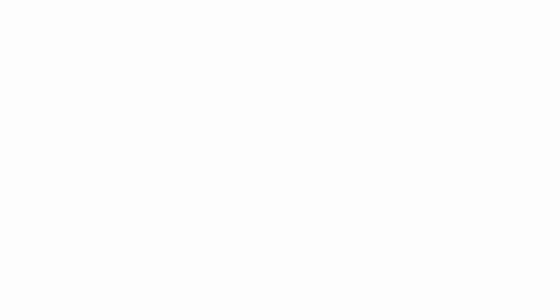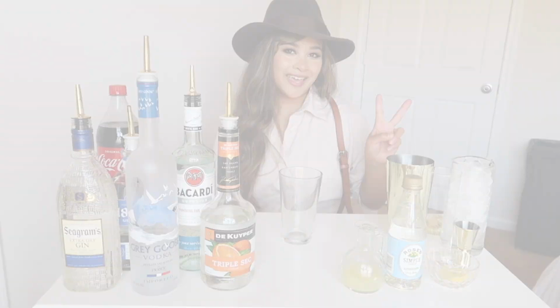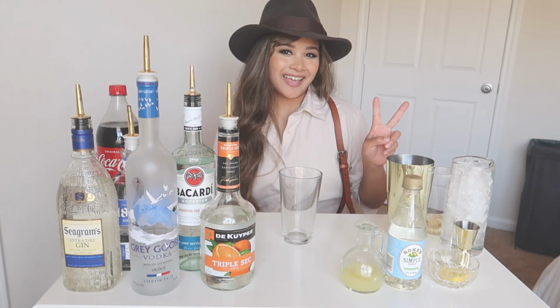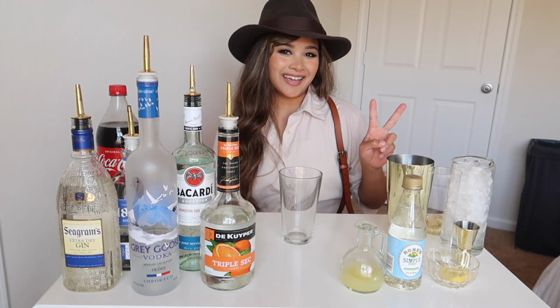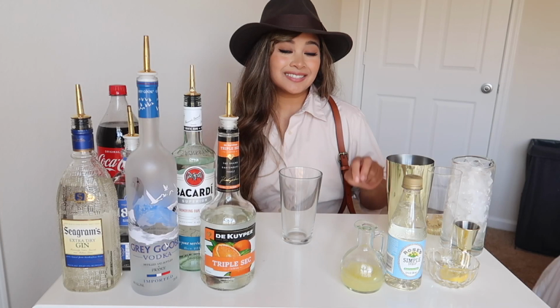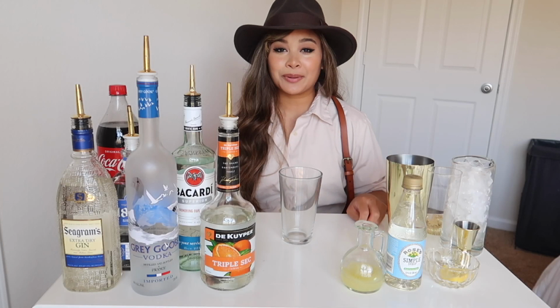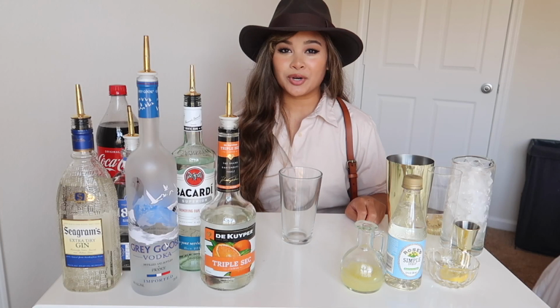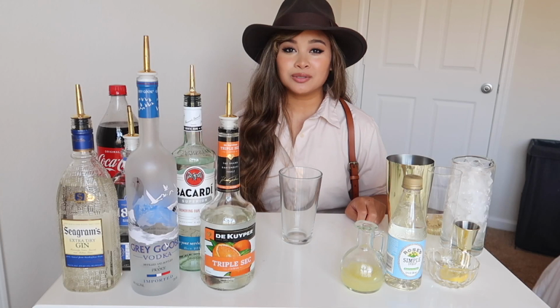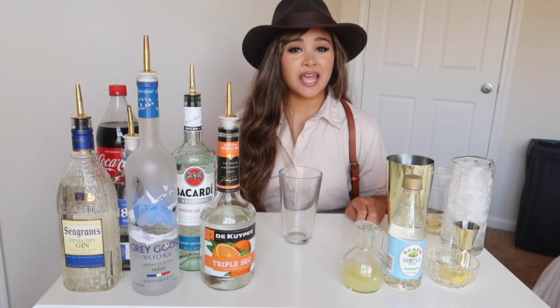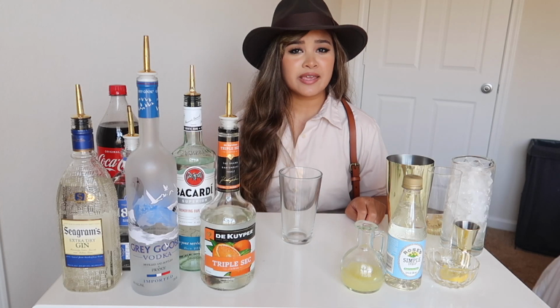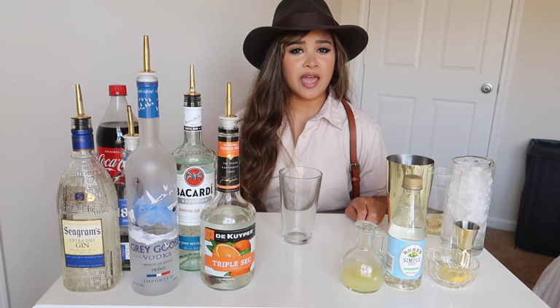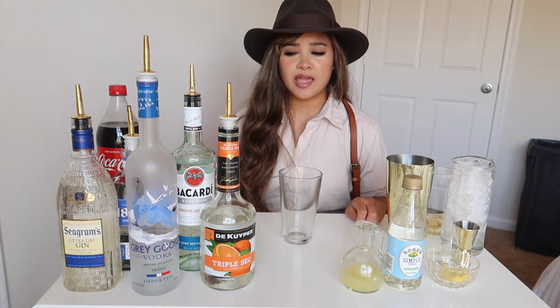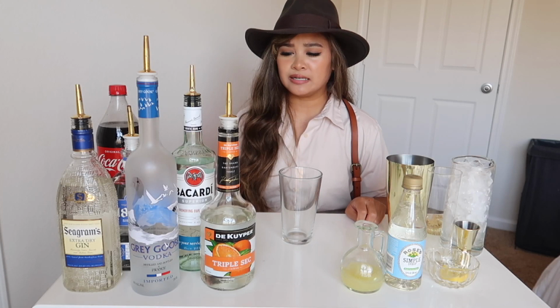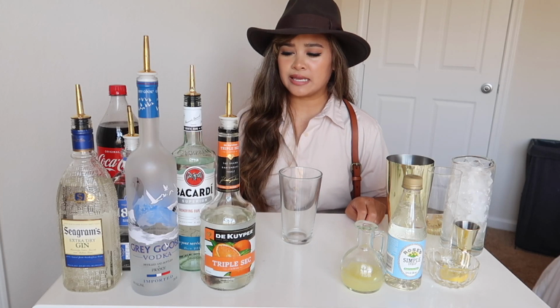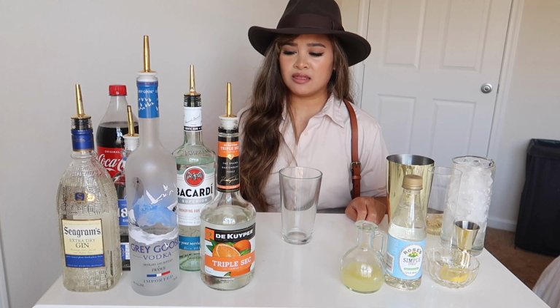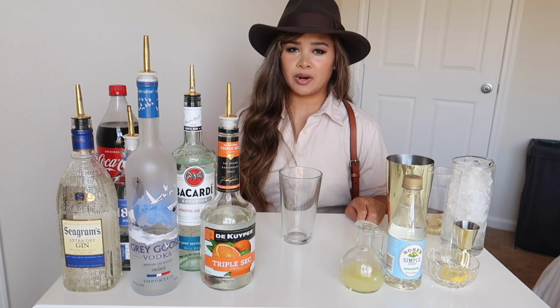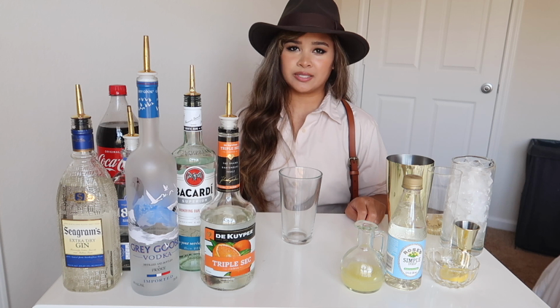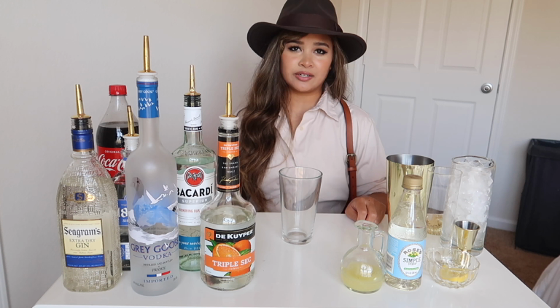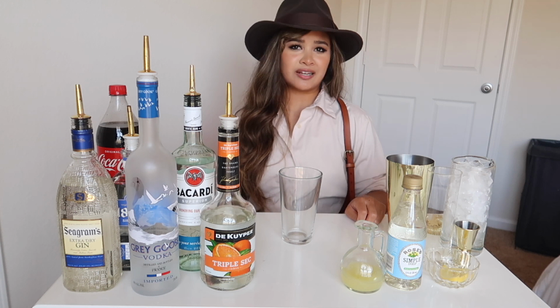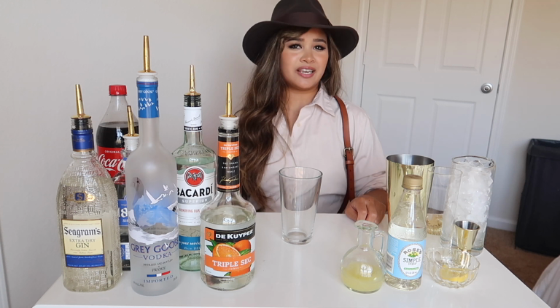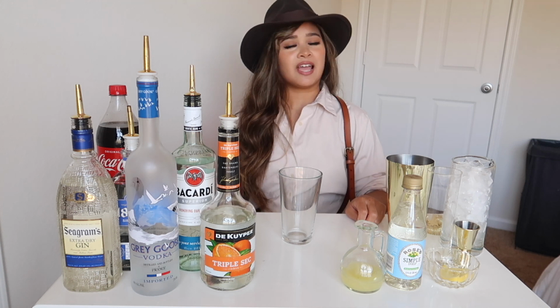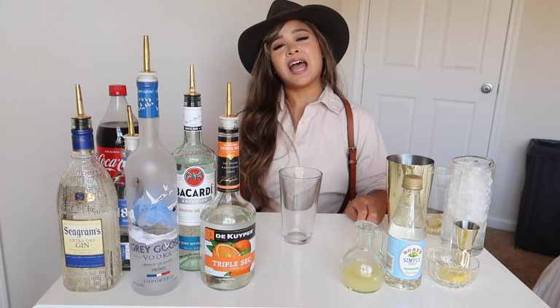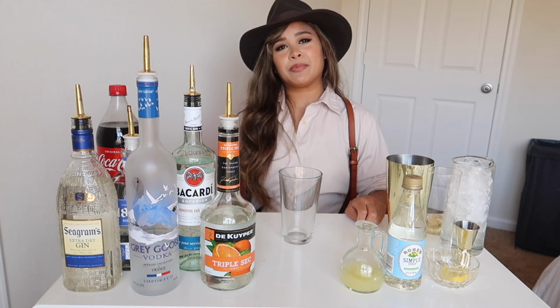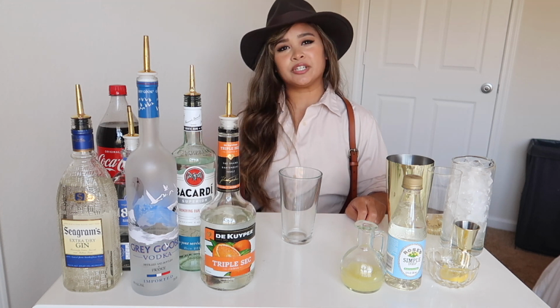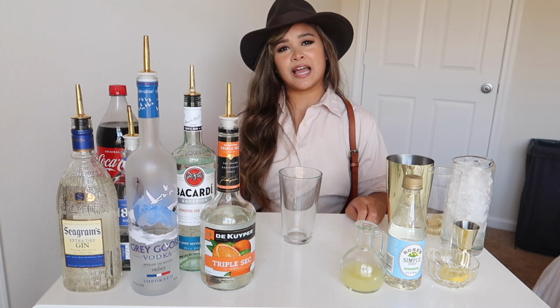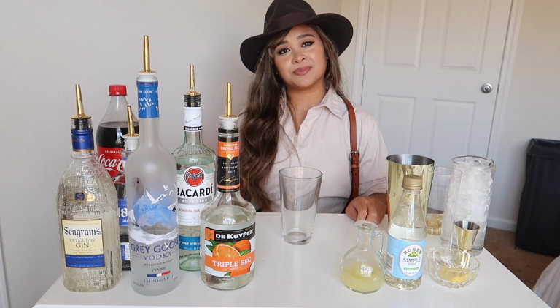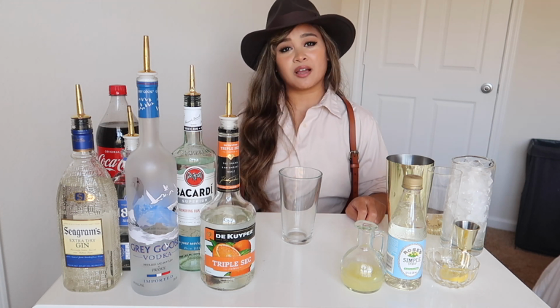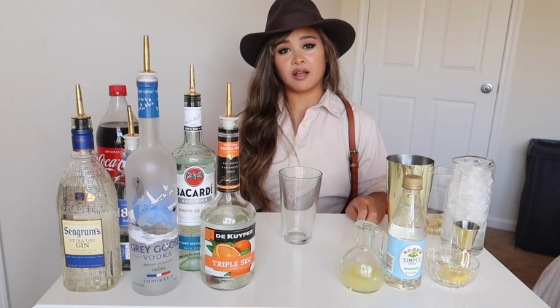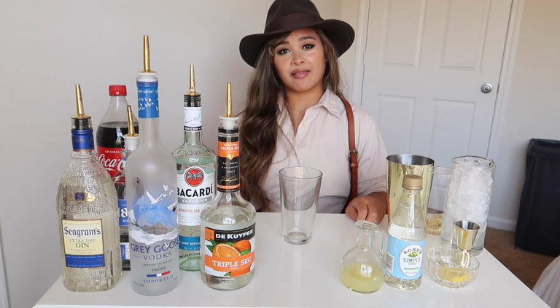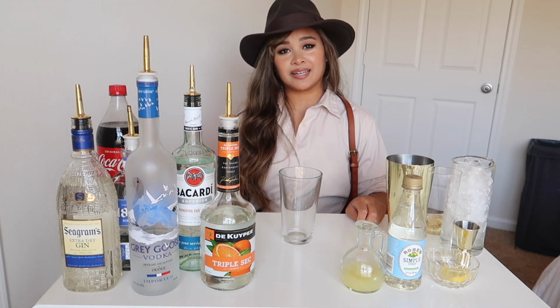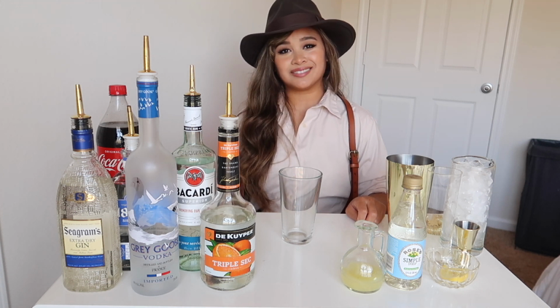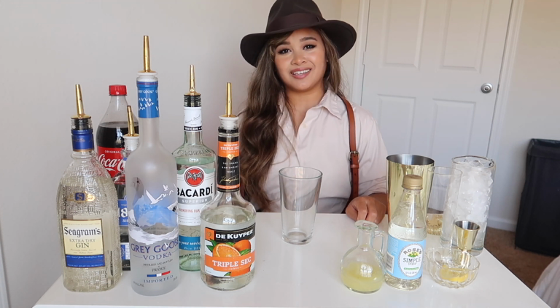Hey guys, I'm Rose aka NDK the bartender and today I'm going to show you how to make a Long Island iced tea.